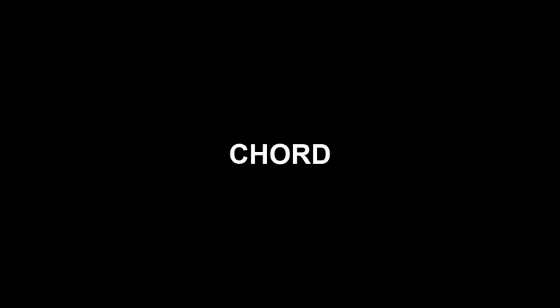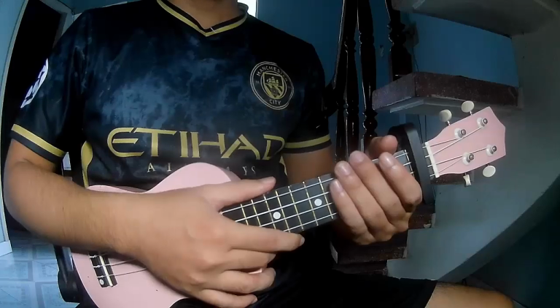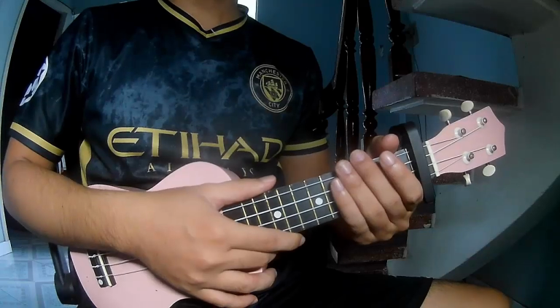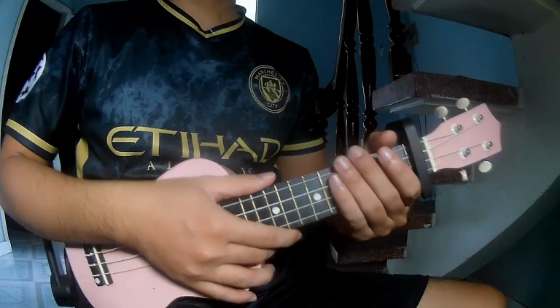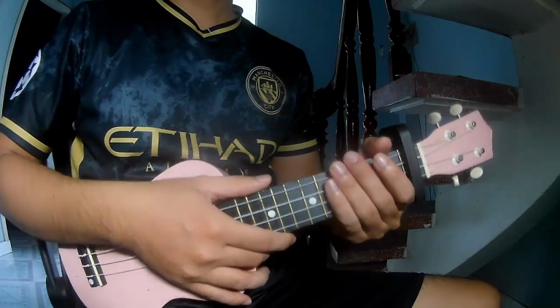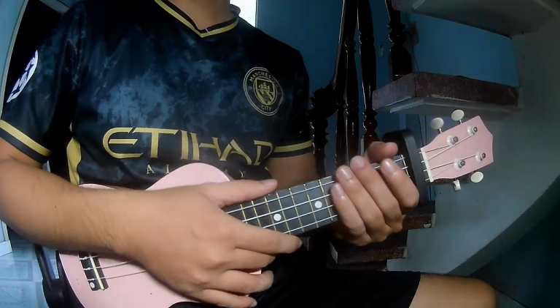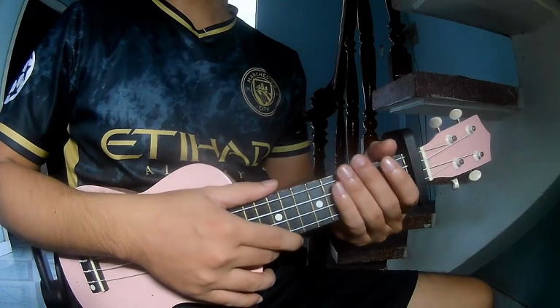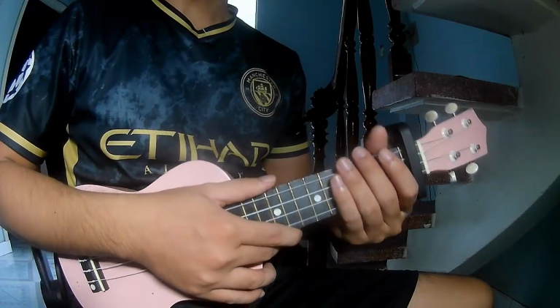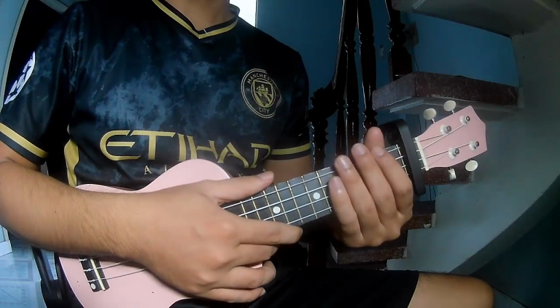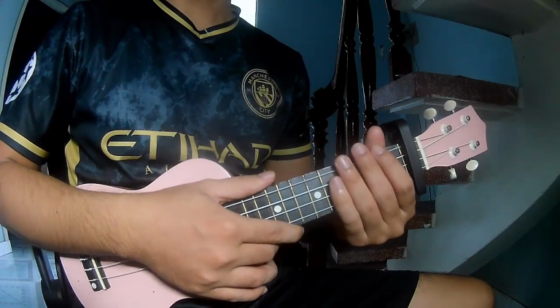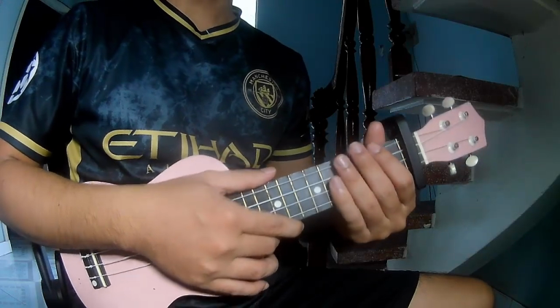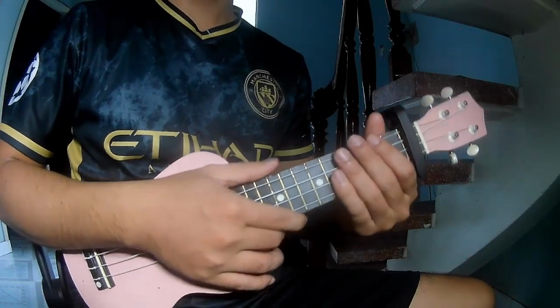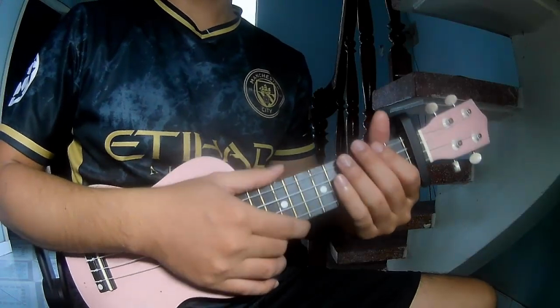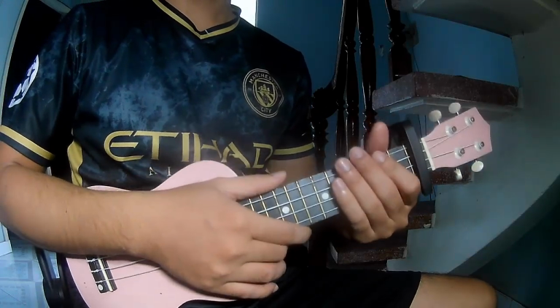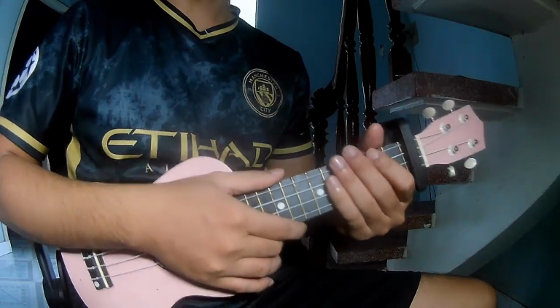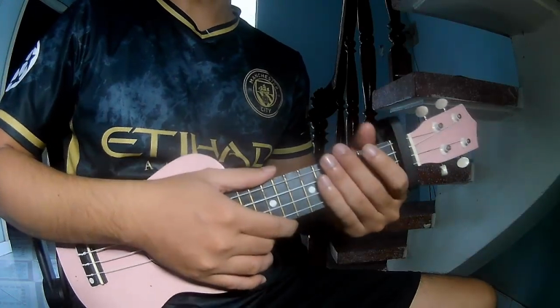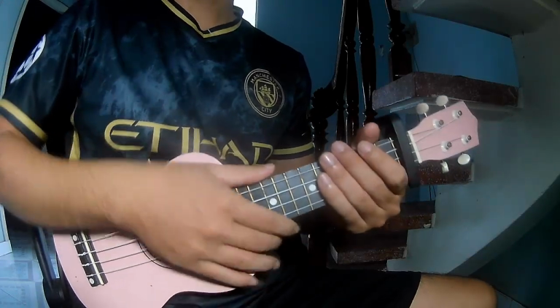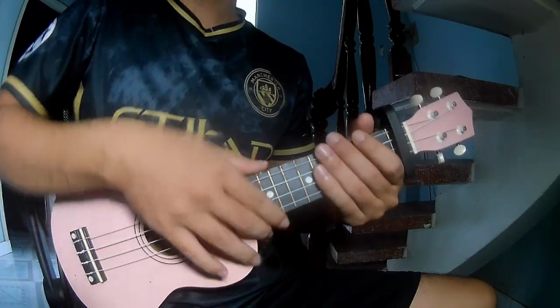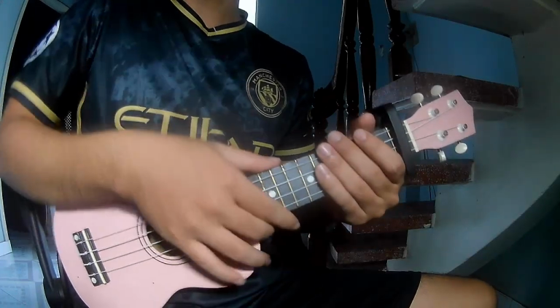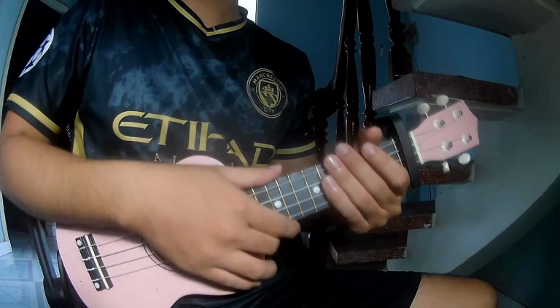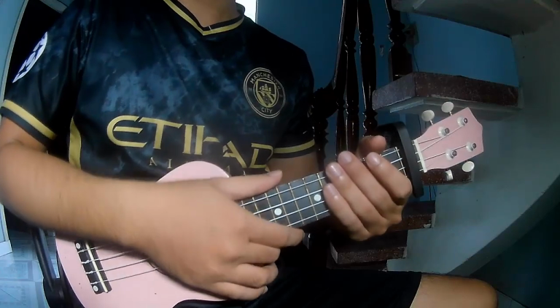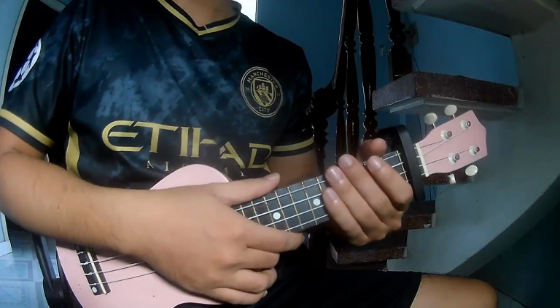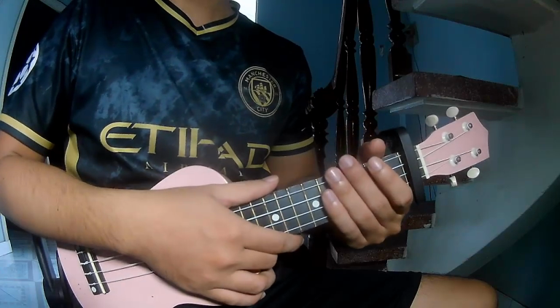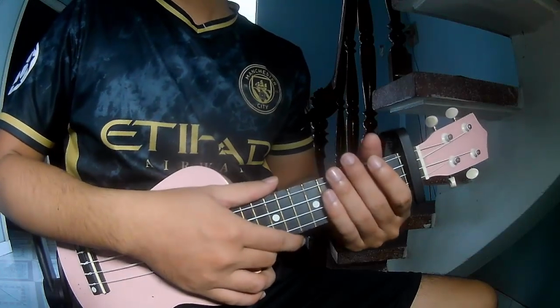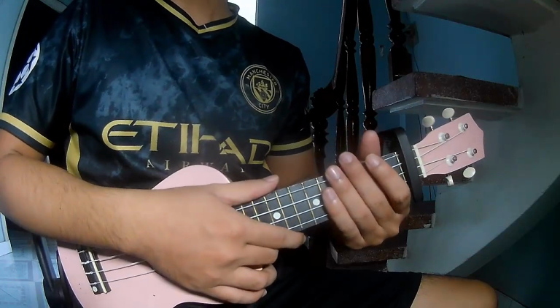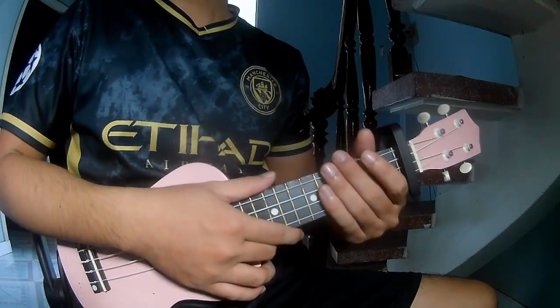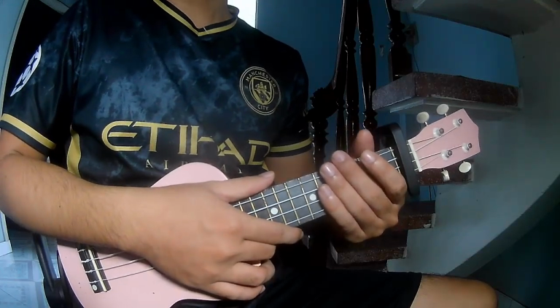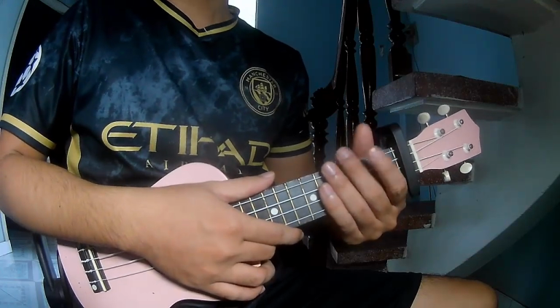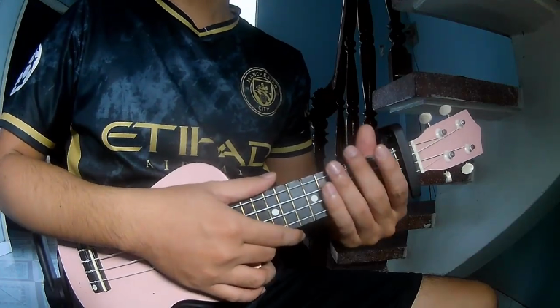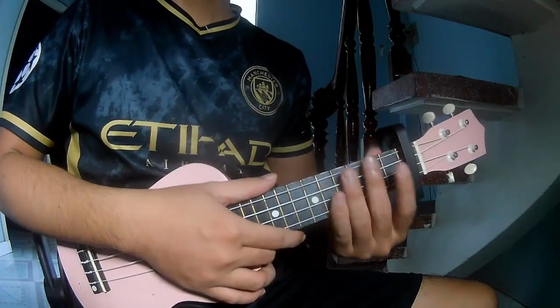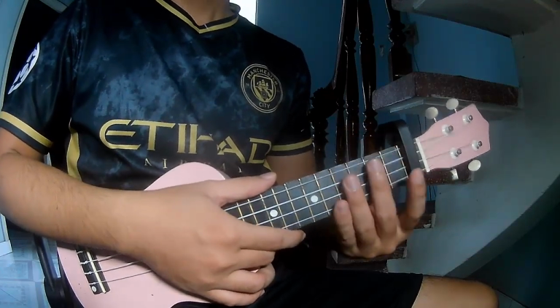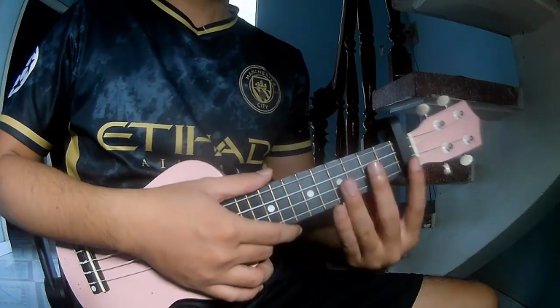Hi everyone, today I will show you how to play UQ Lily, Chasing the Feeling by TXT.